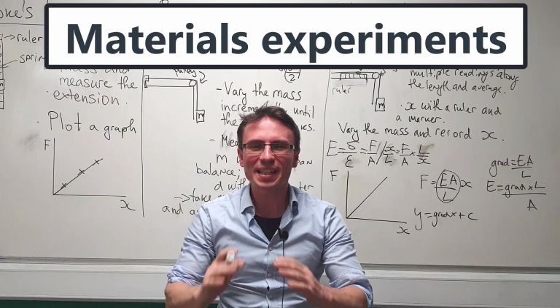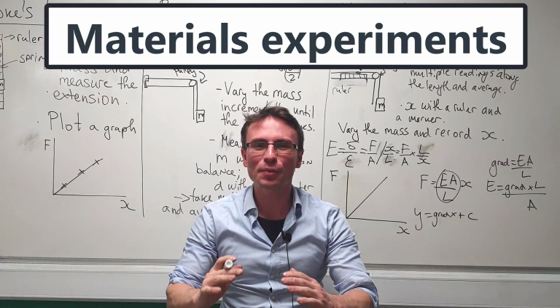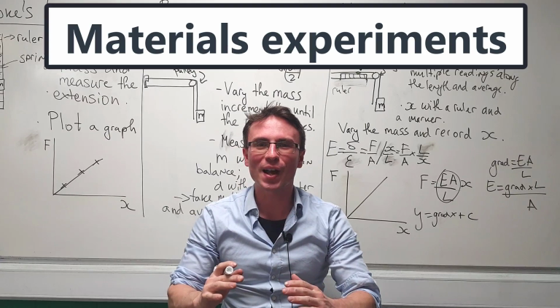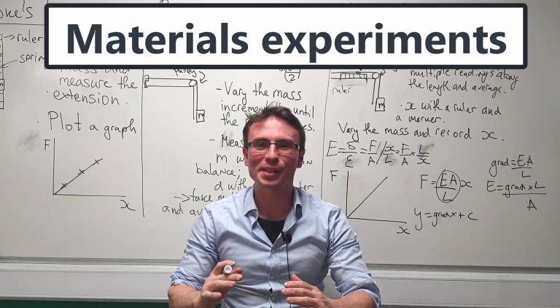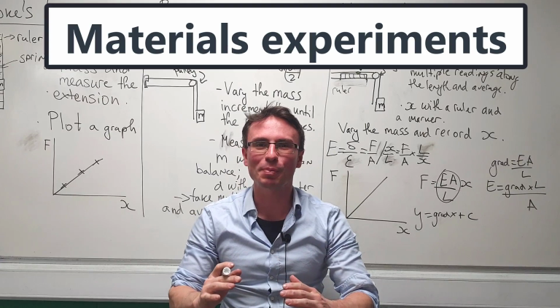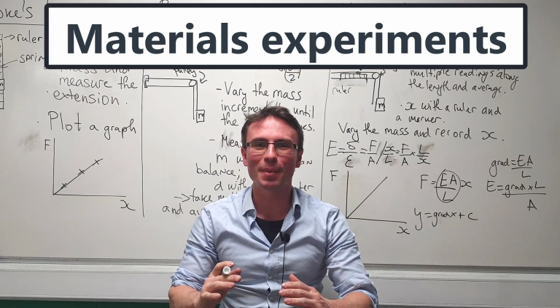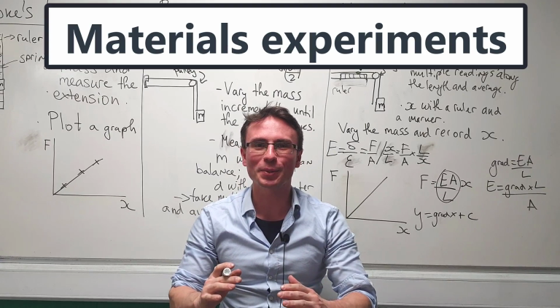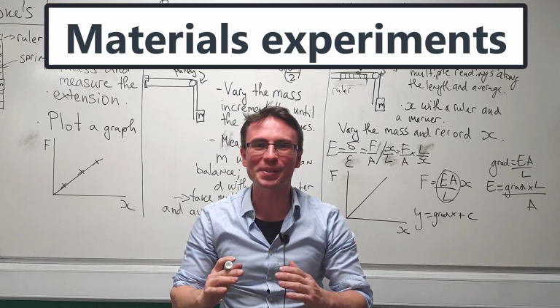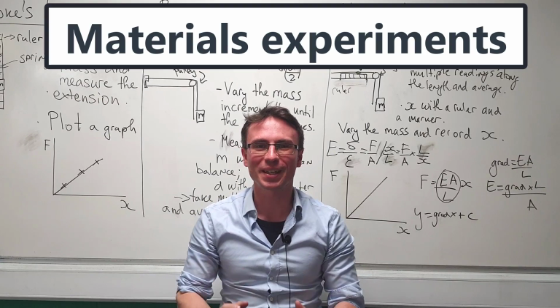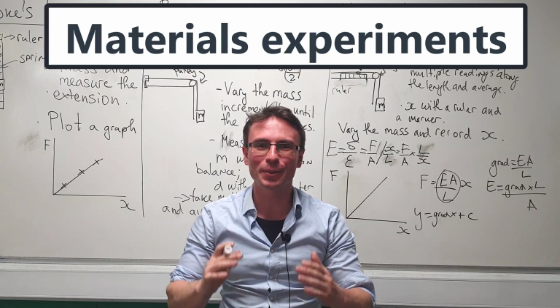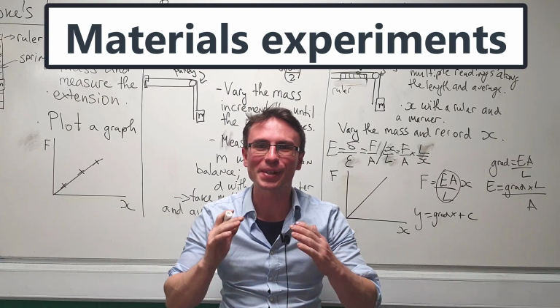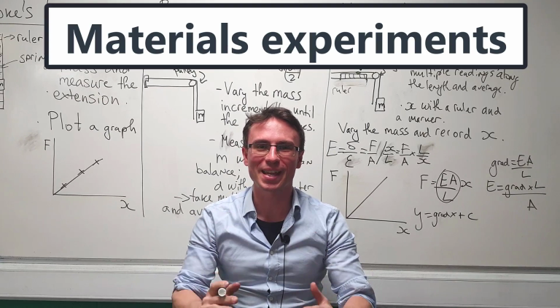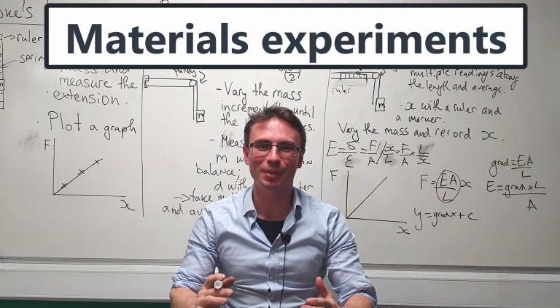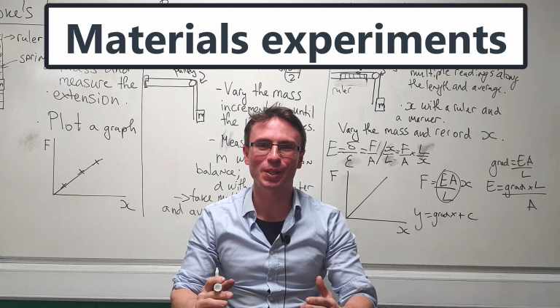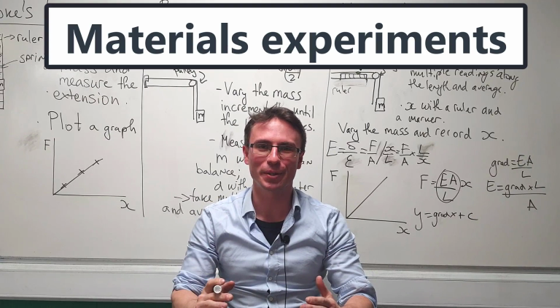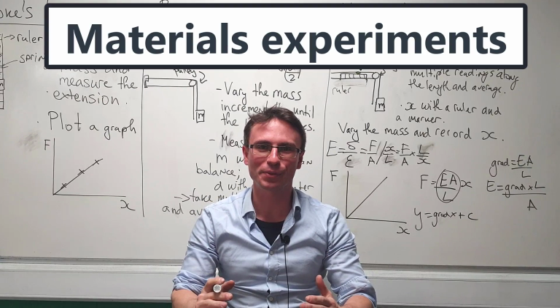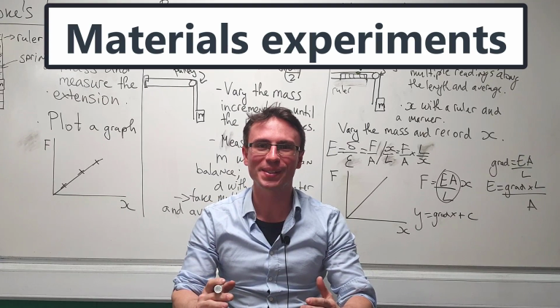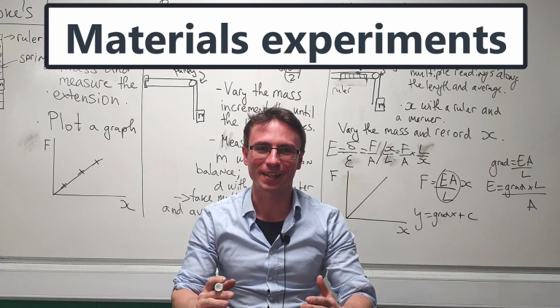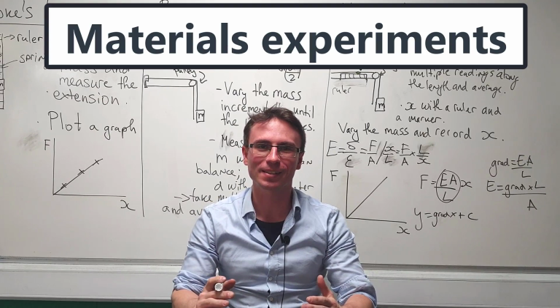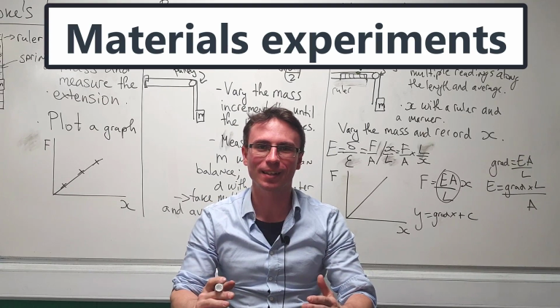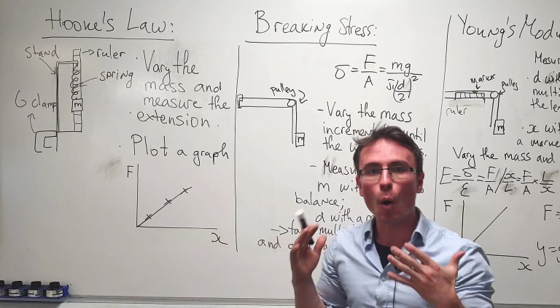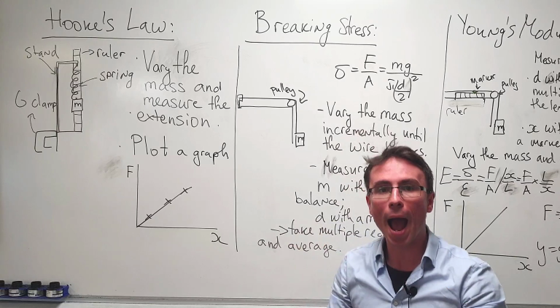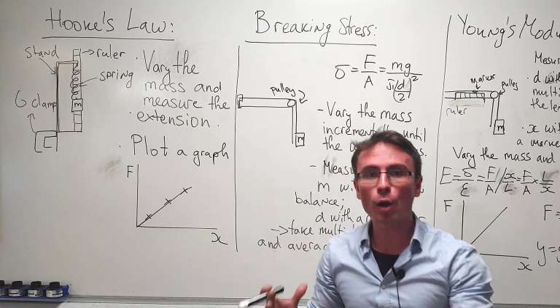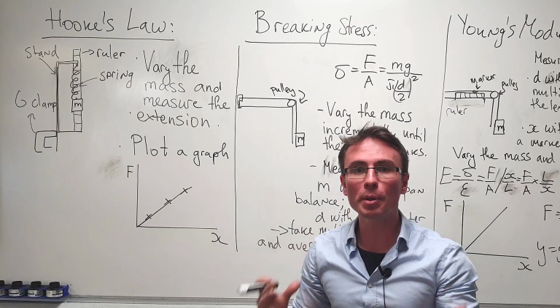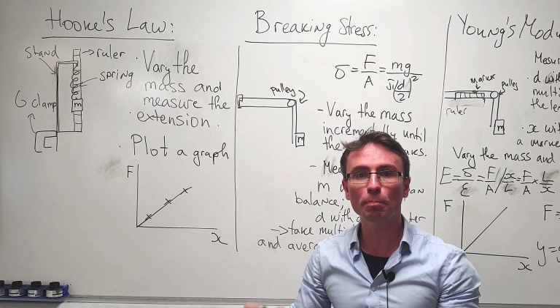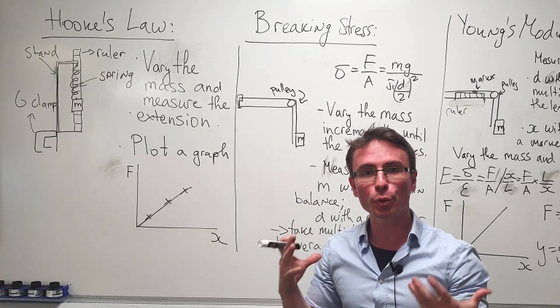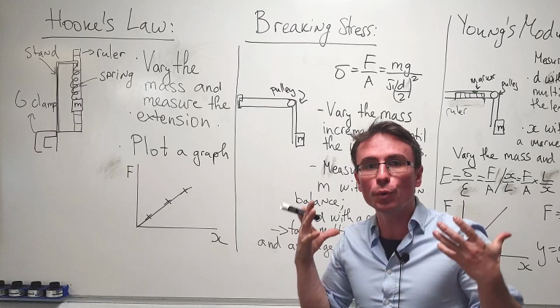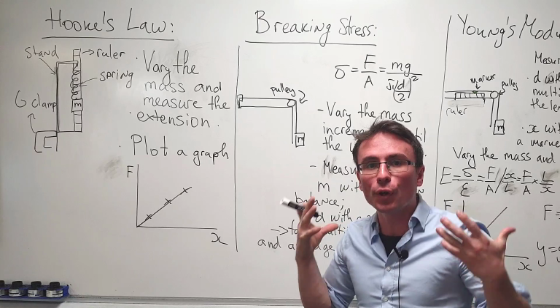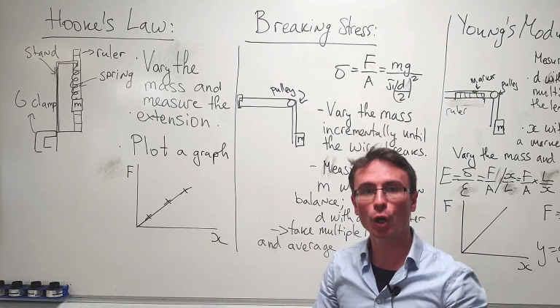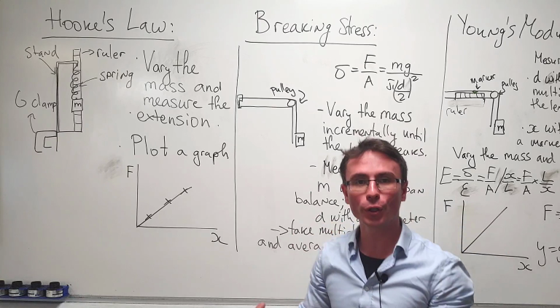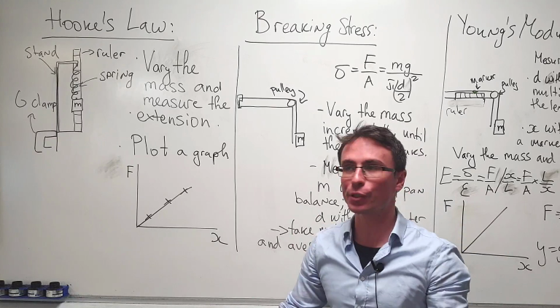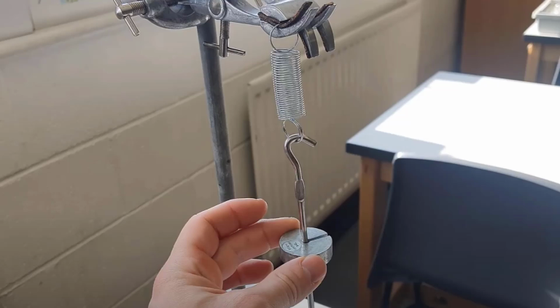Let's revise experimental skills in materials physics. Now, how do we prove Hooke's law?